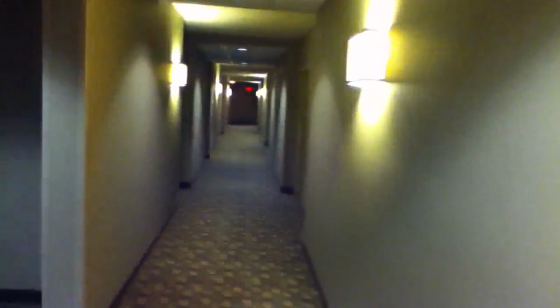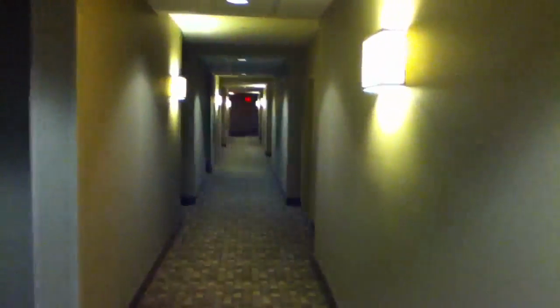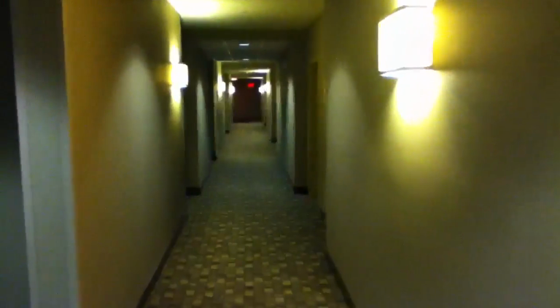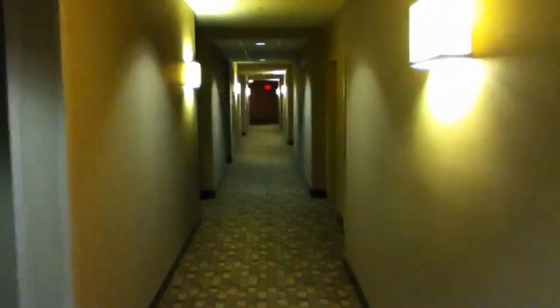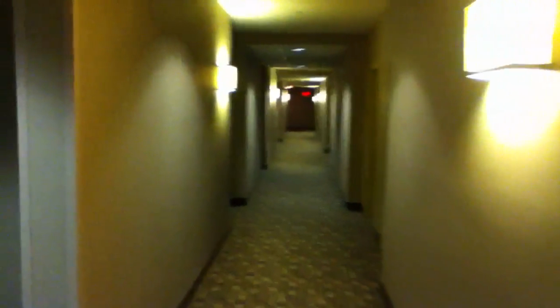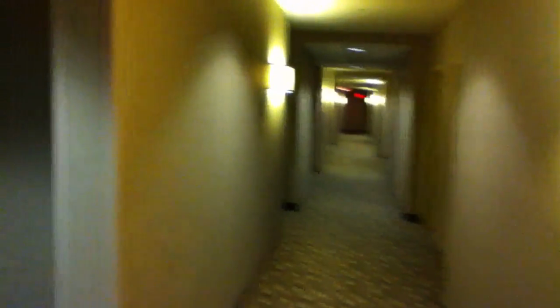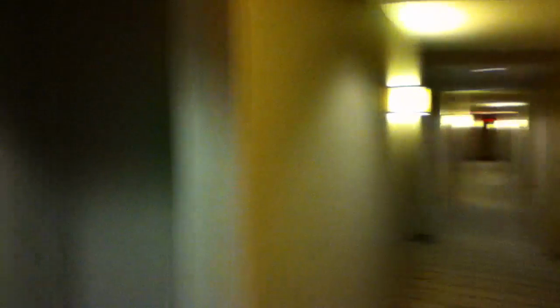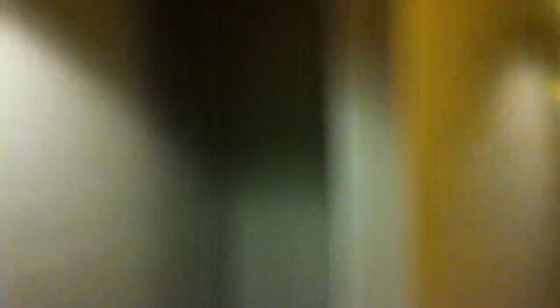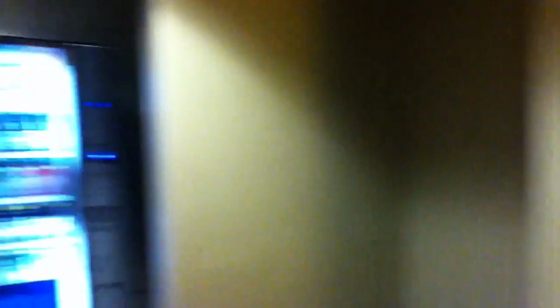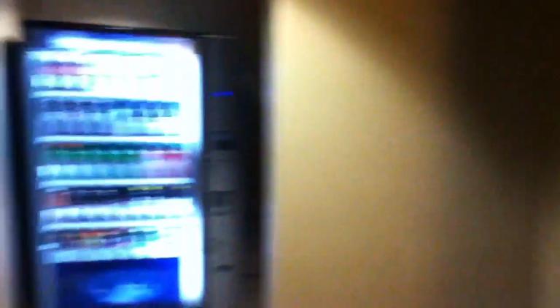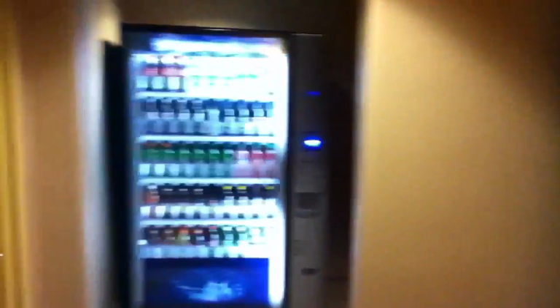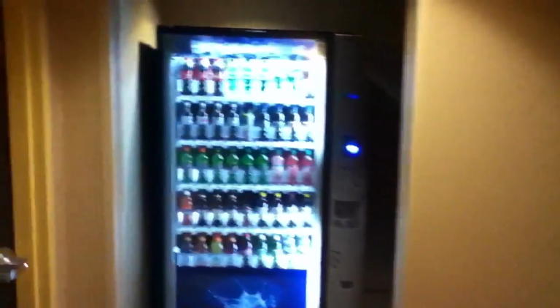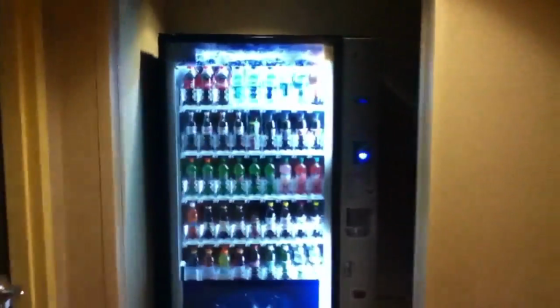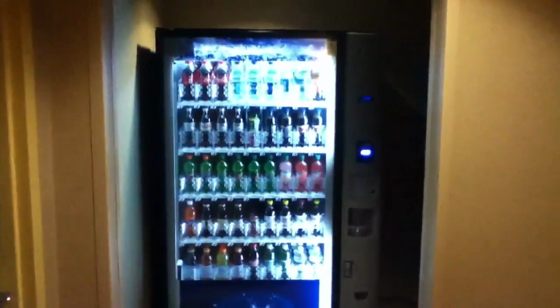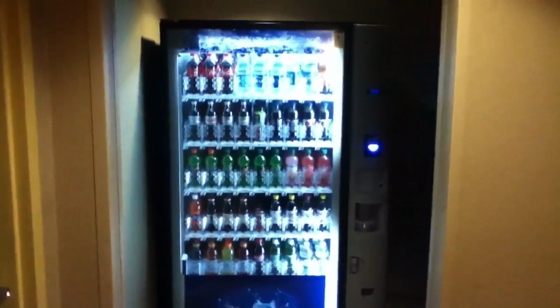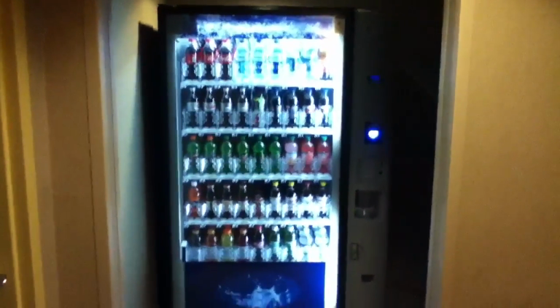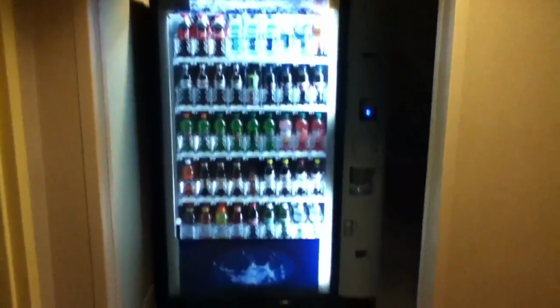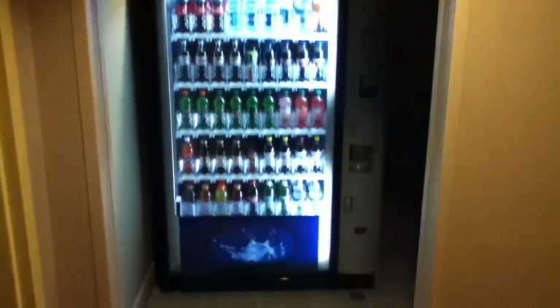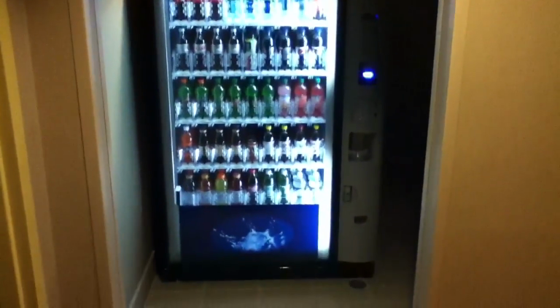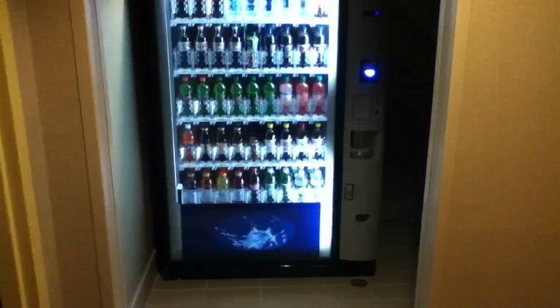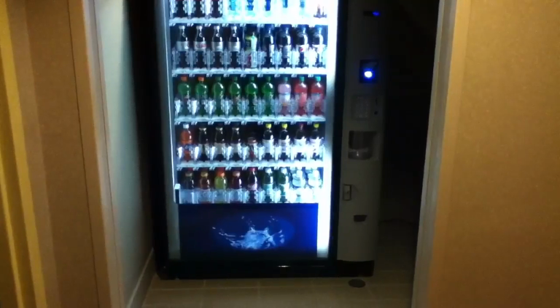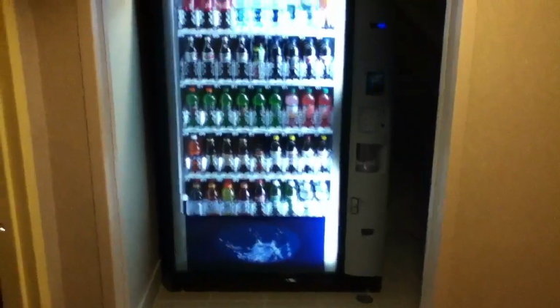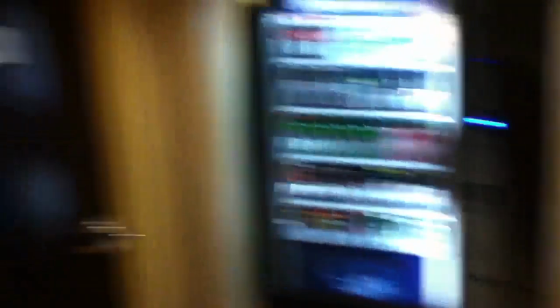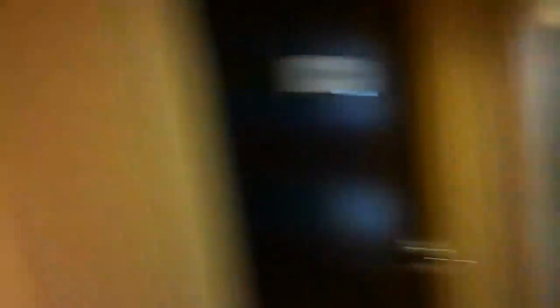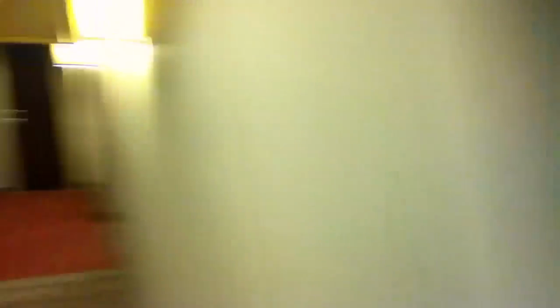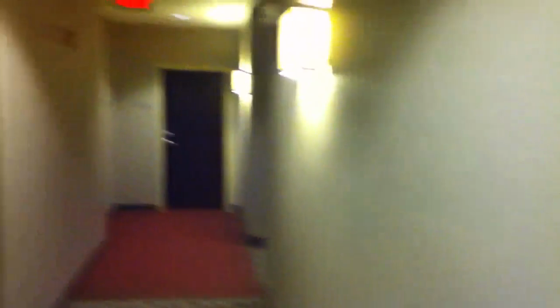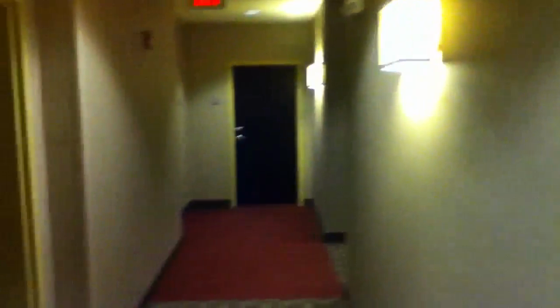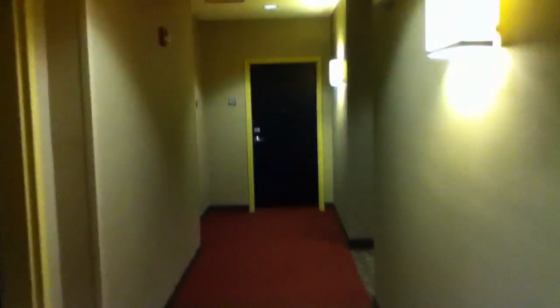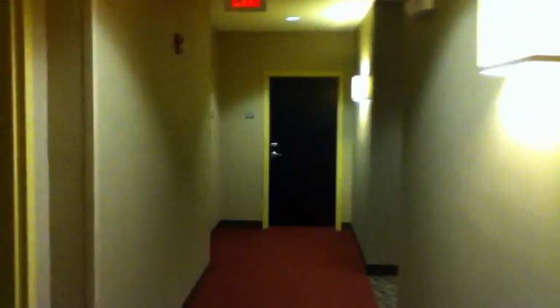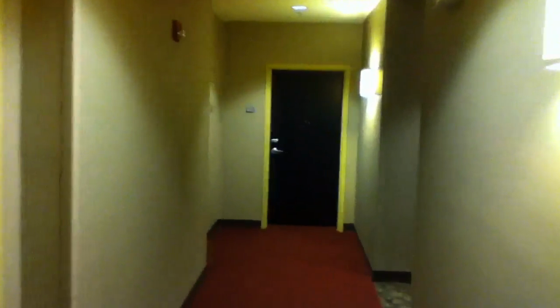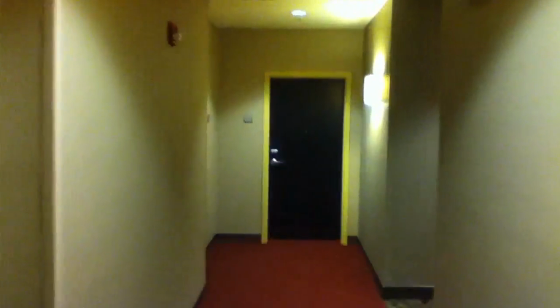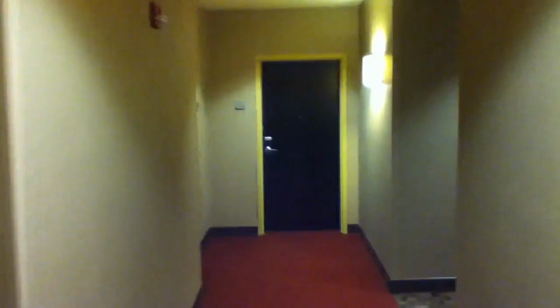Since I am not a guest here, there will be no room to open. There's the vending machine.